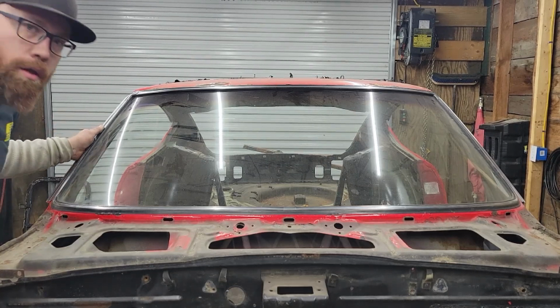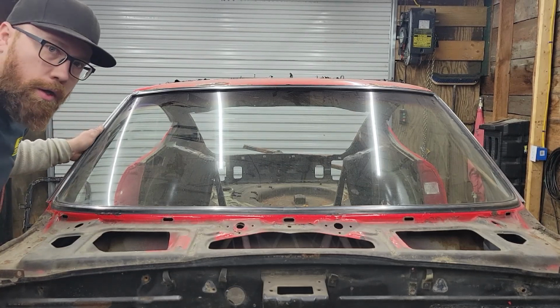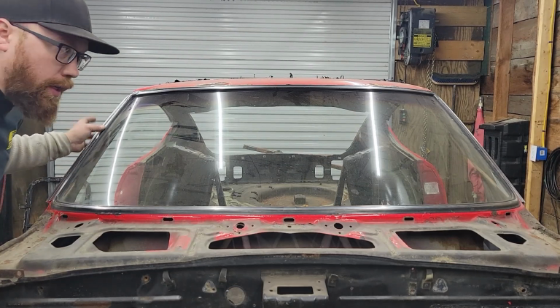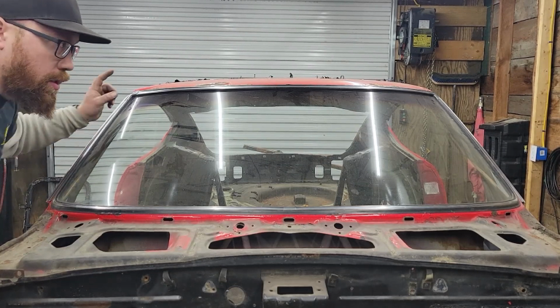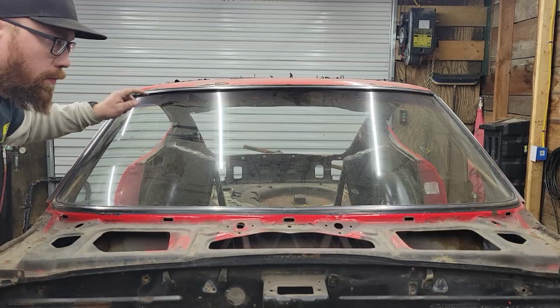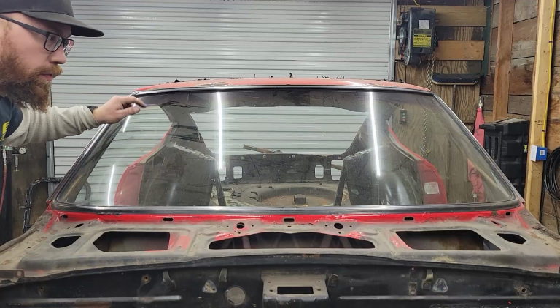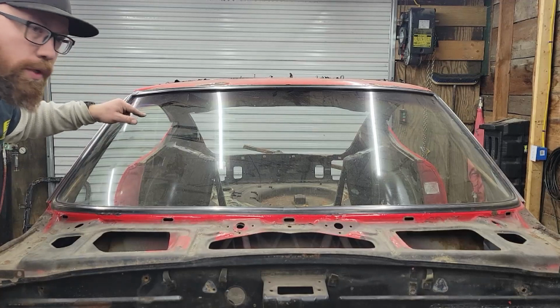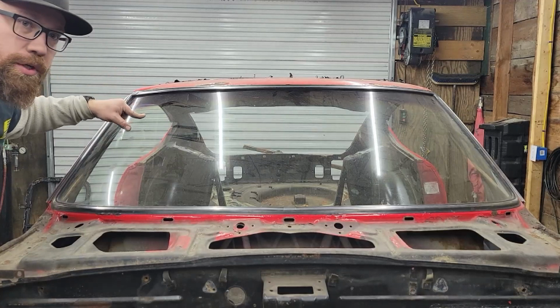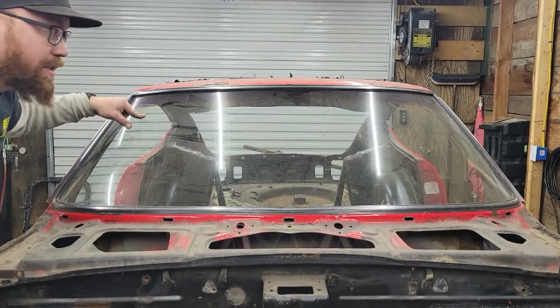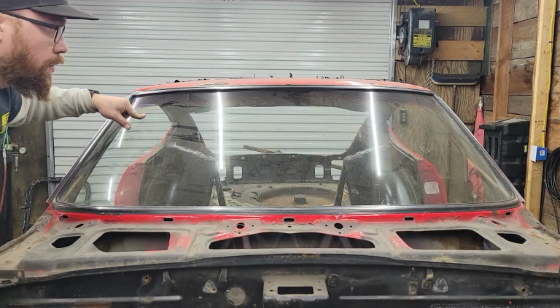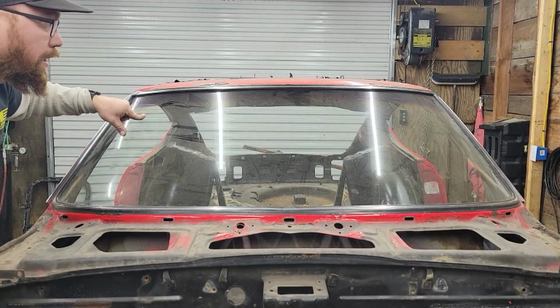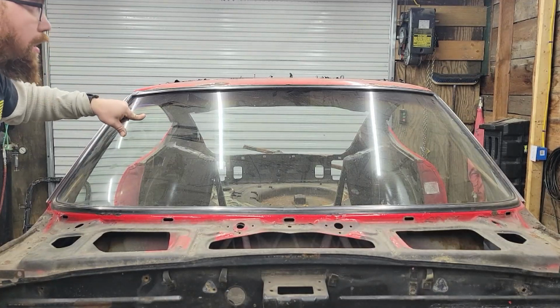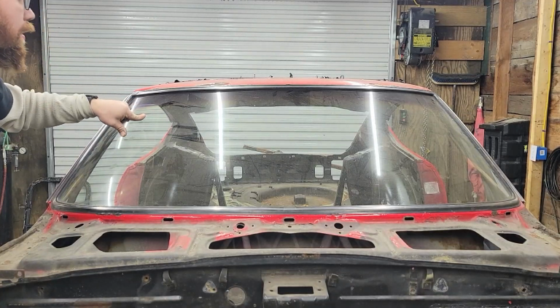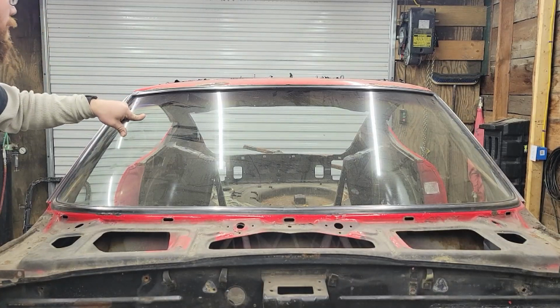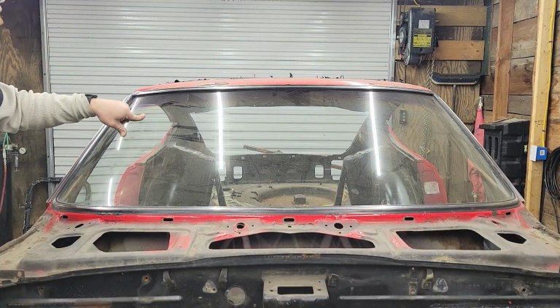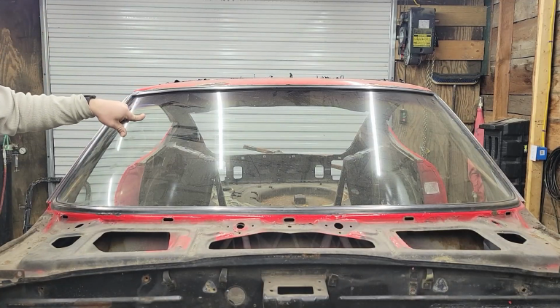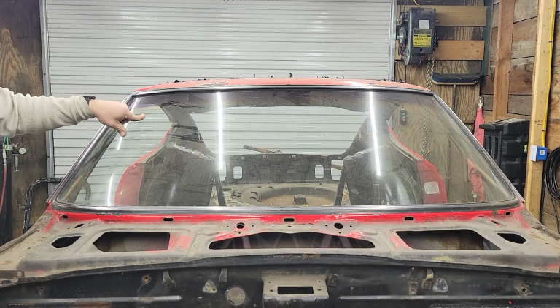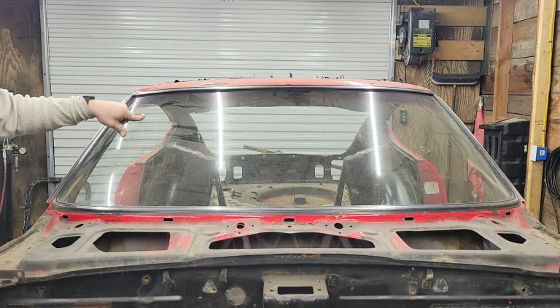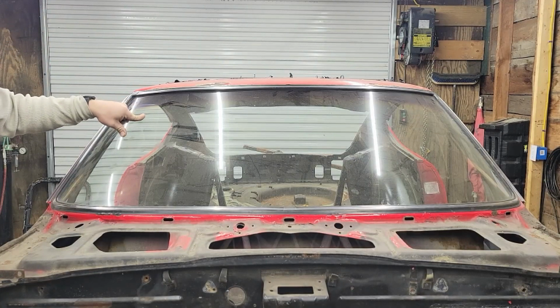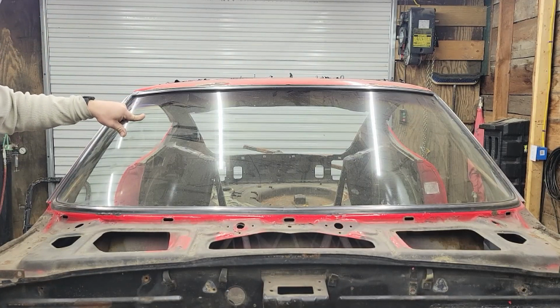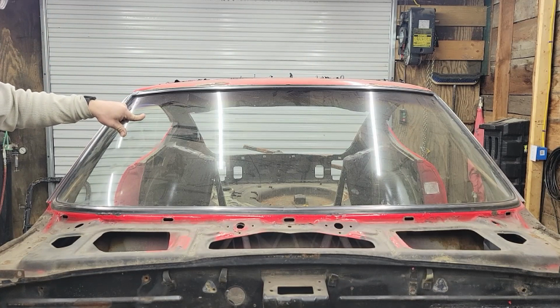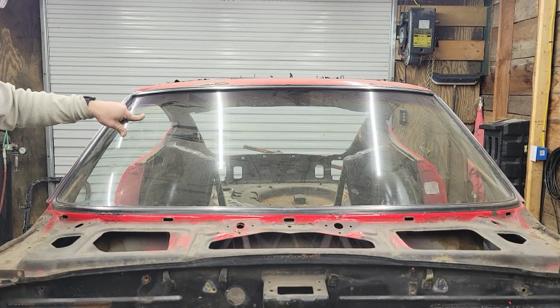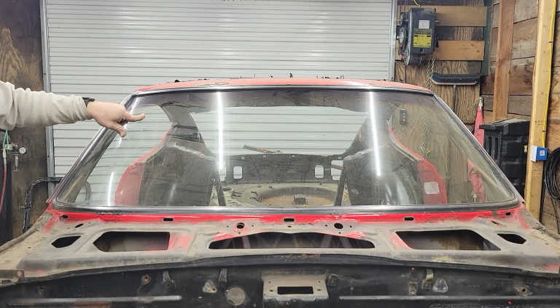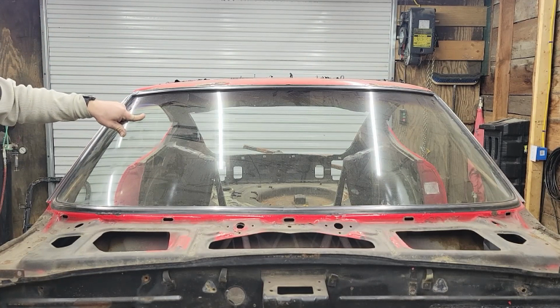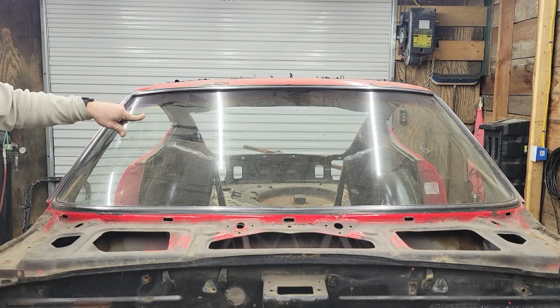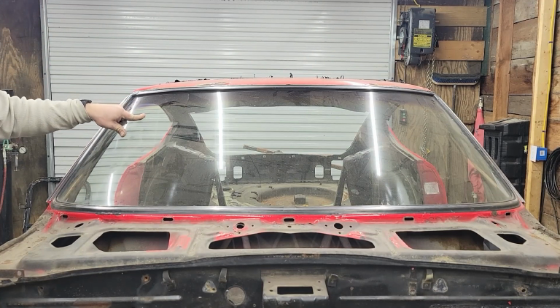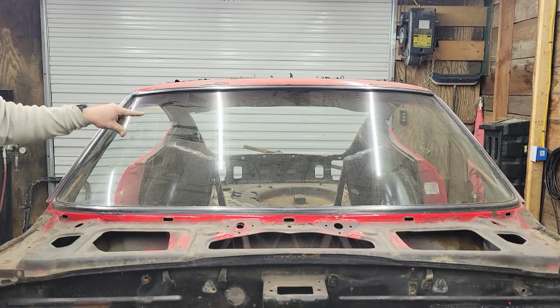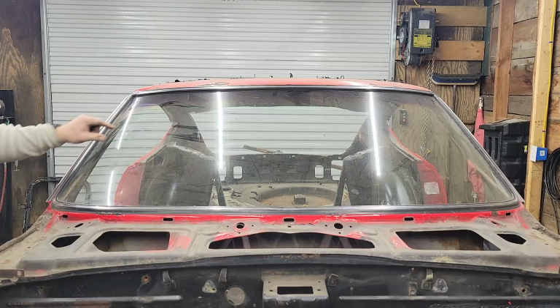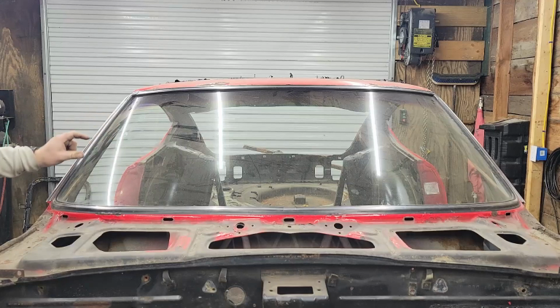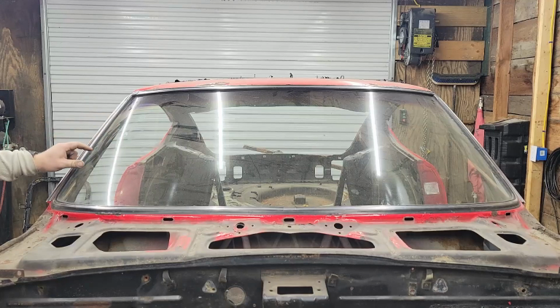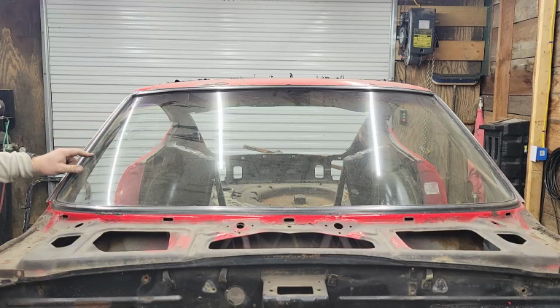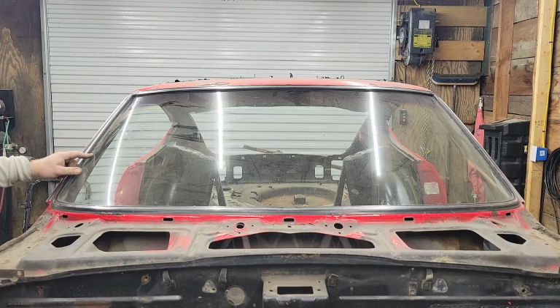All right, we're going to start removing the windshield. That's really, except for a couple little things, basically all we have left on the car still.